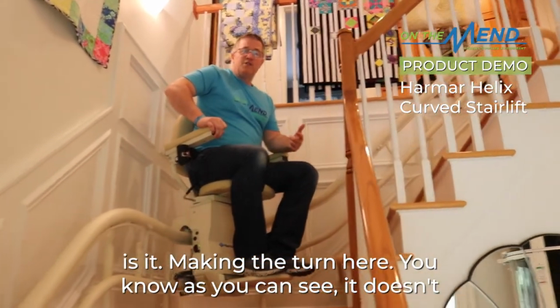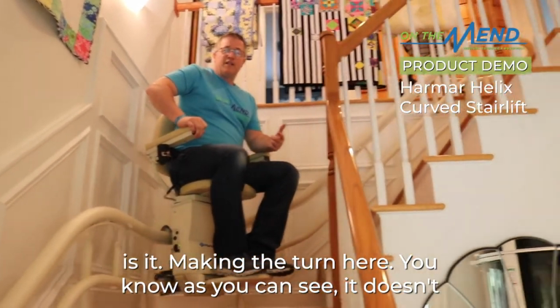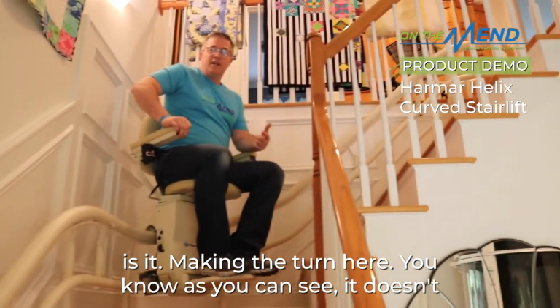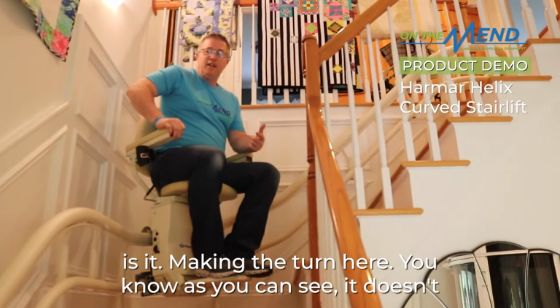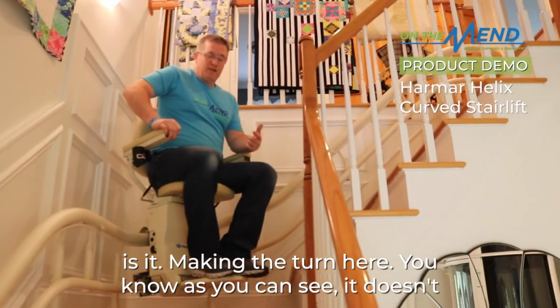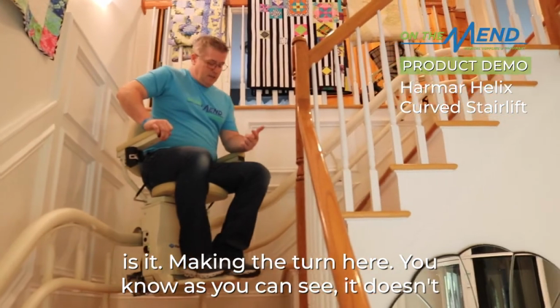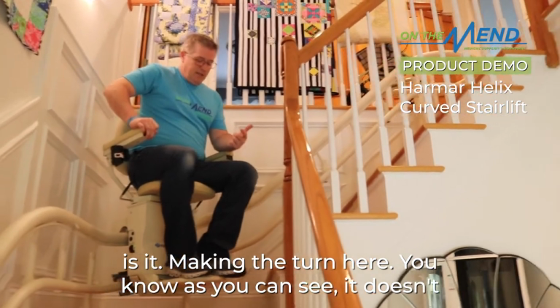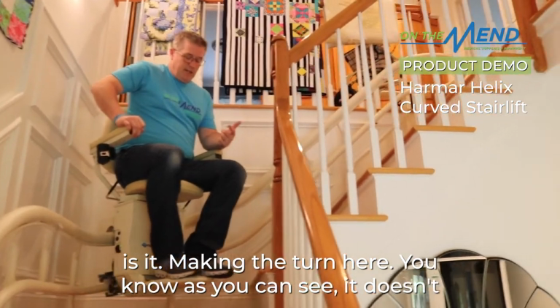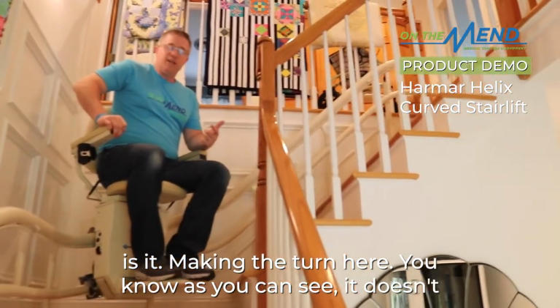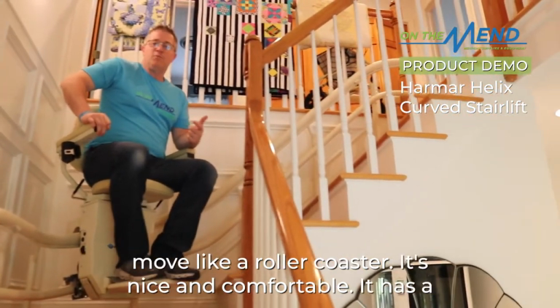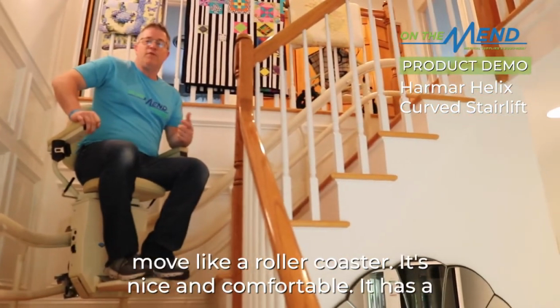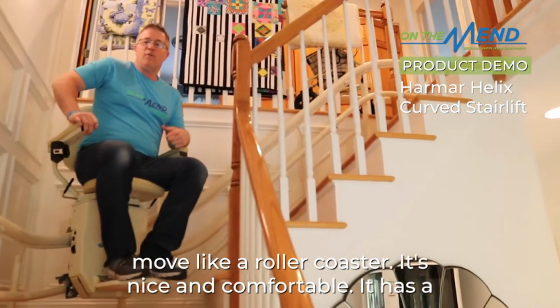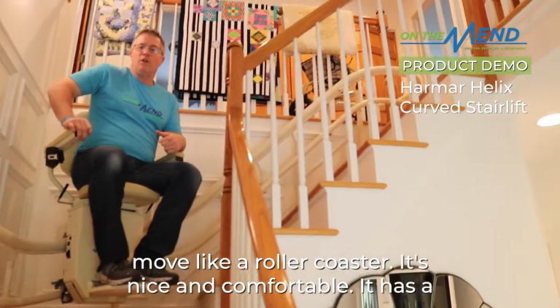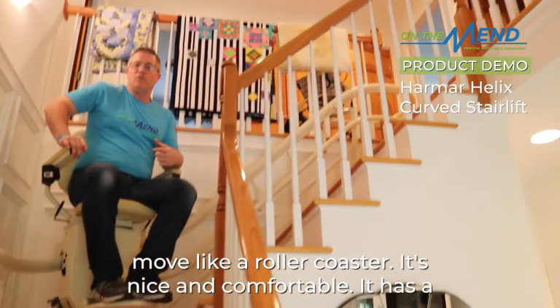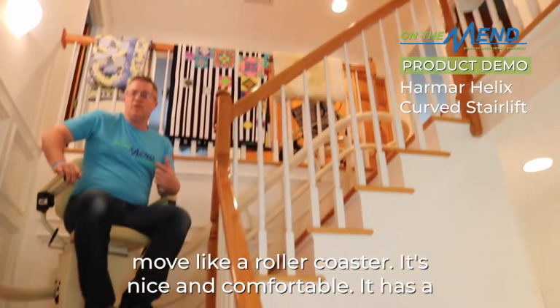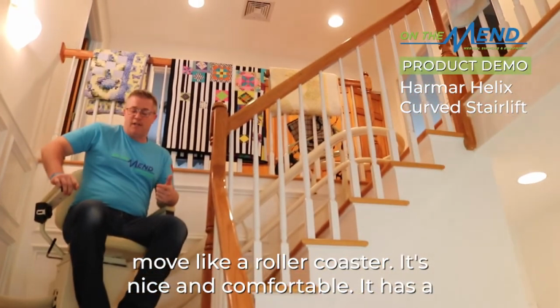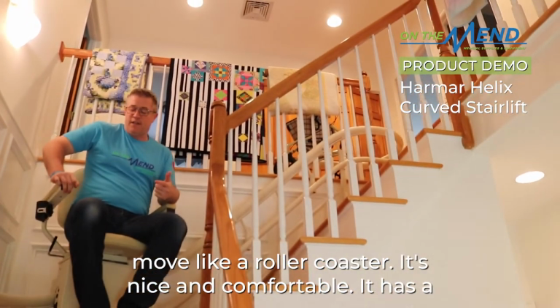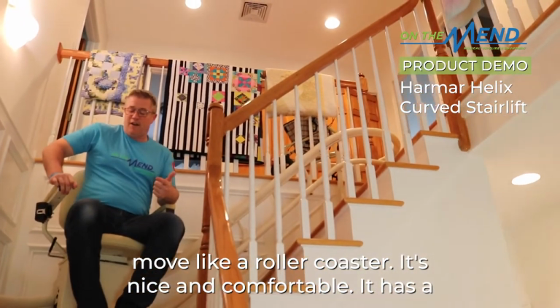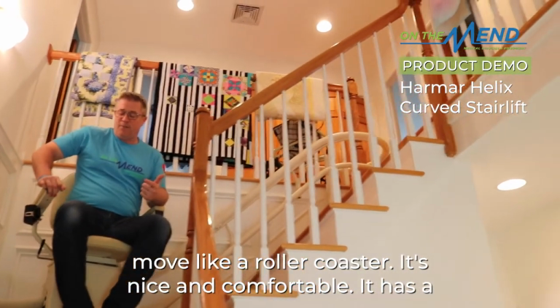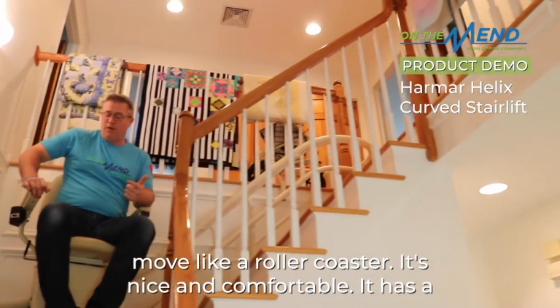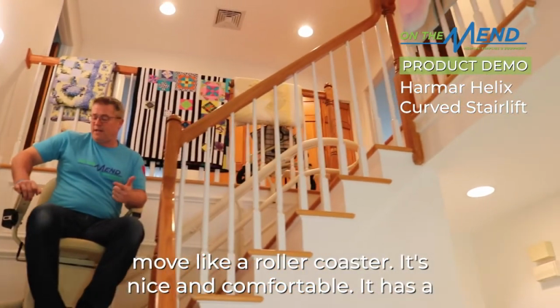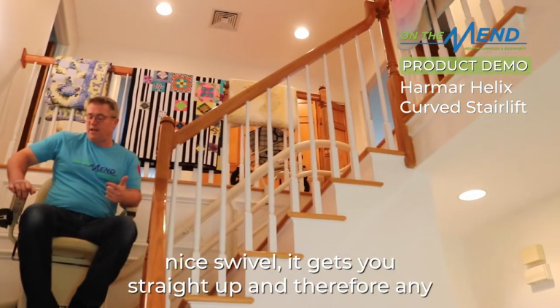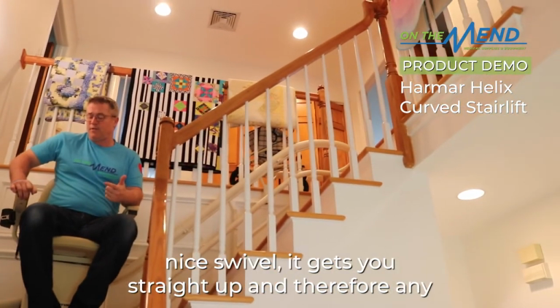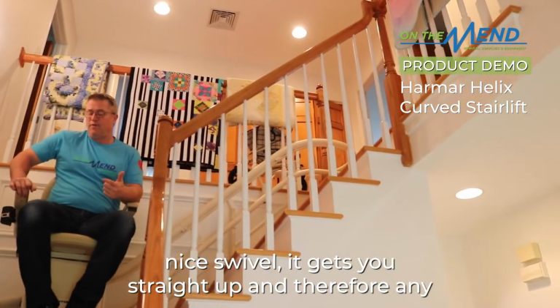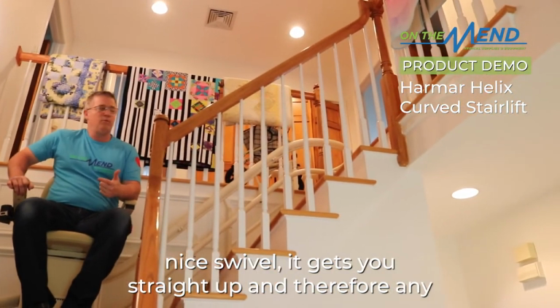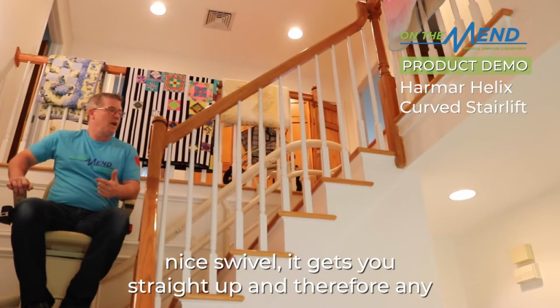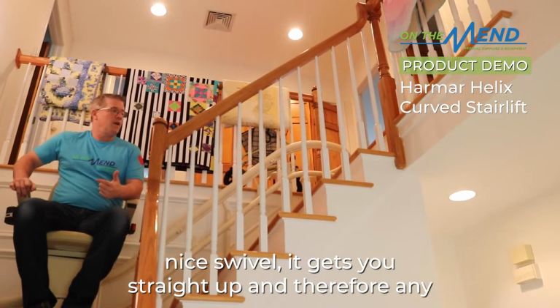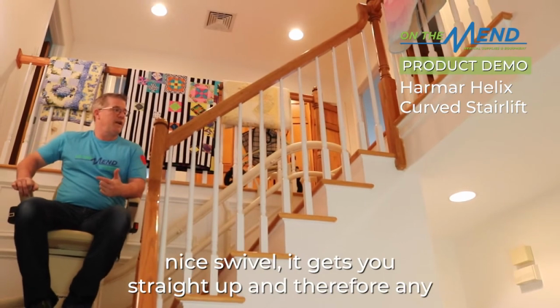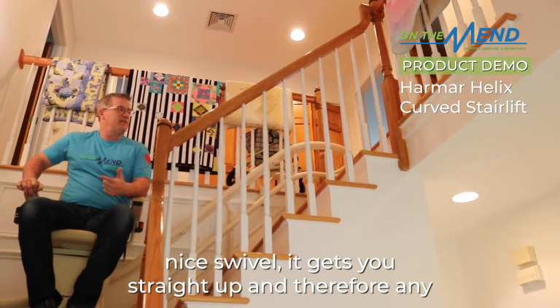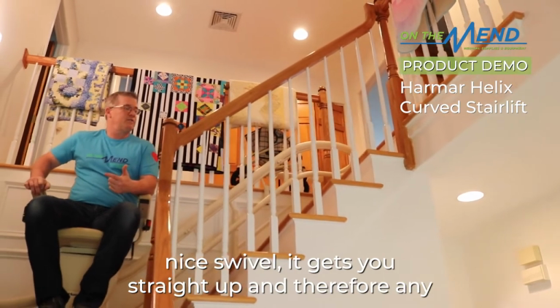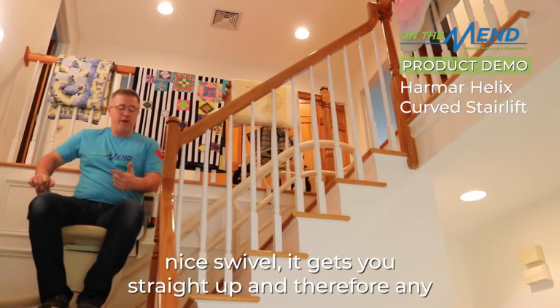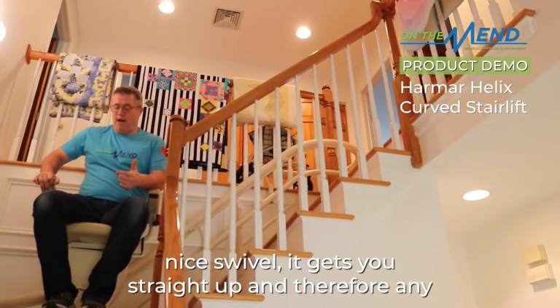Making the turn here — as you can see, it doesn't move like a roller coaster at all. It's nice and comfortable, it has a nice swivel, and it gets you straight up.